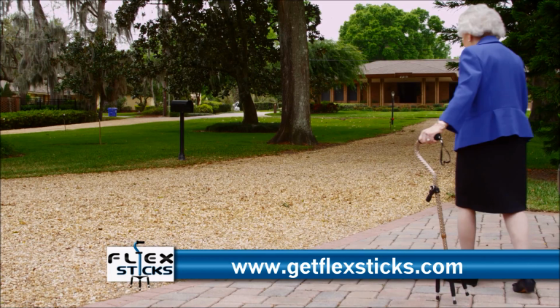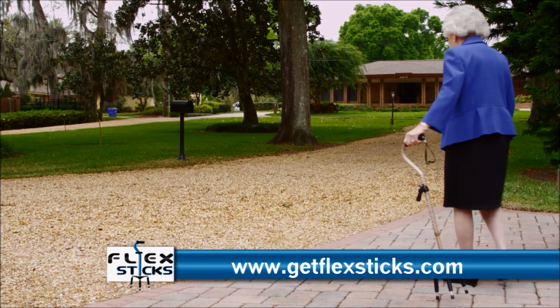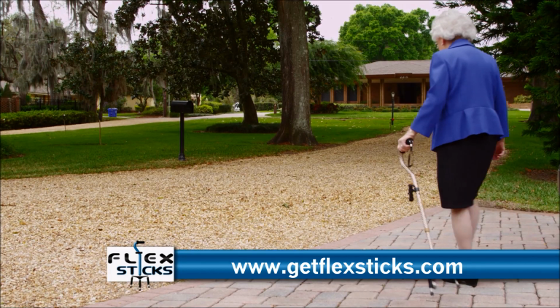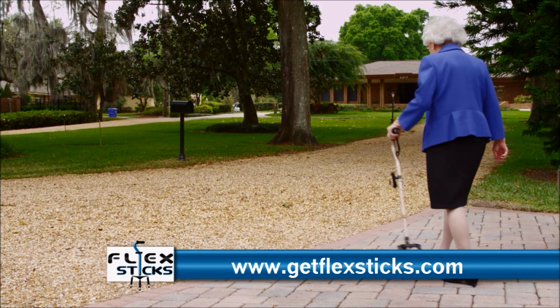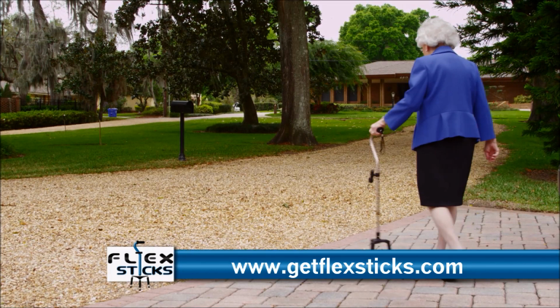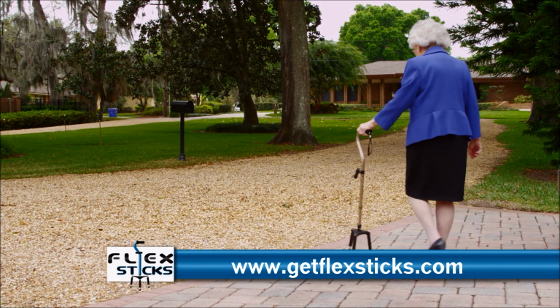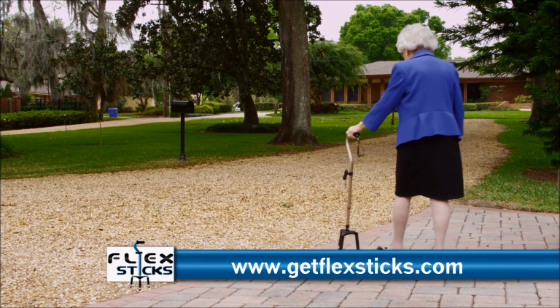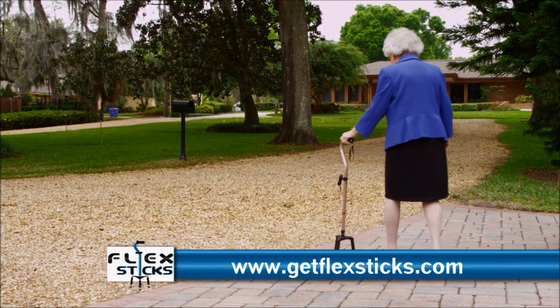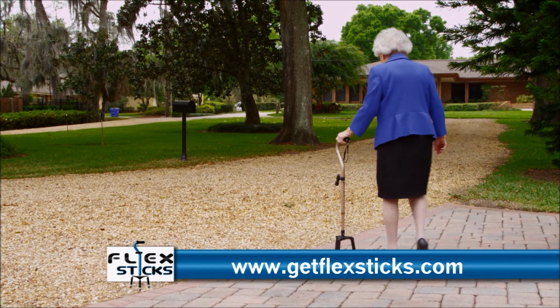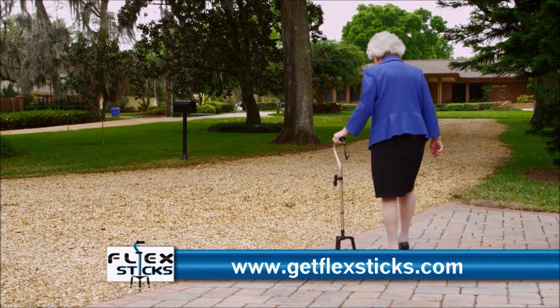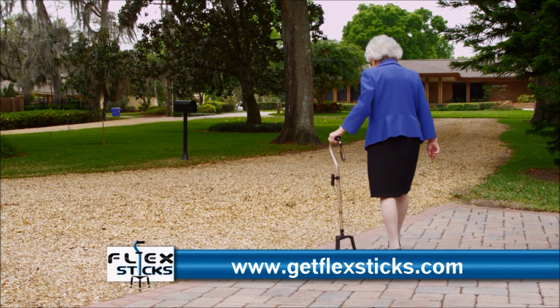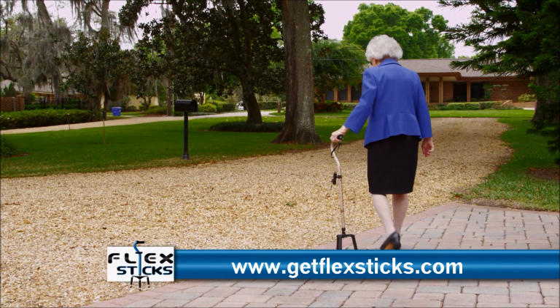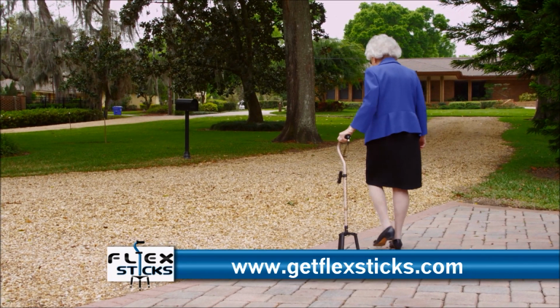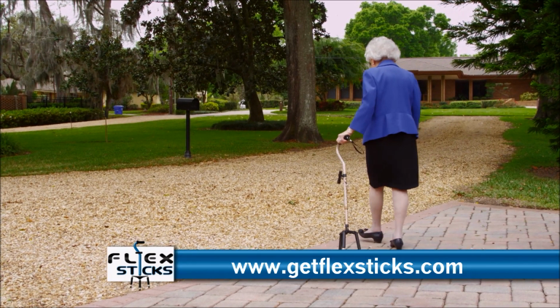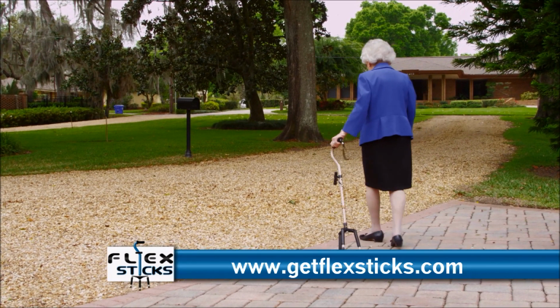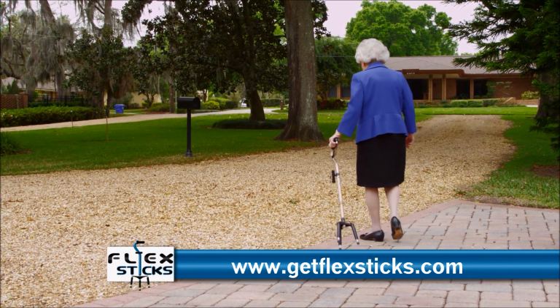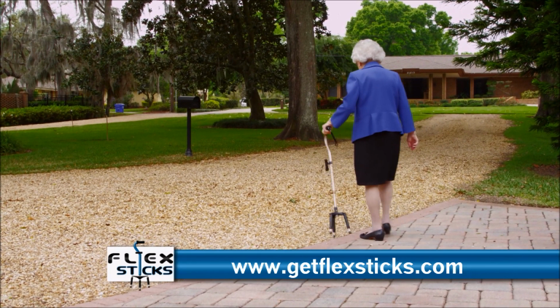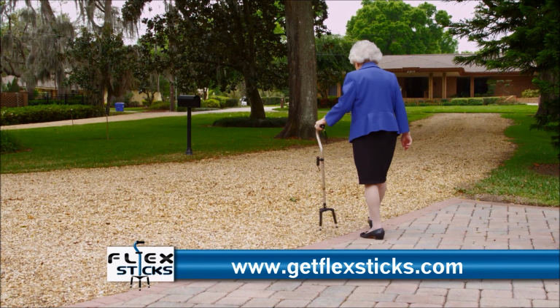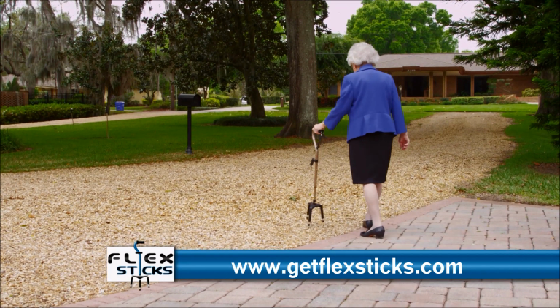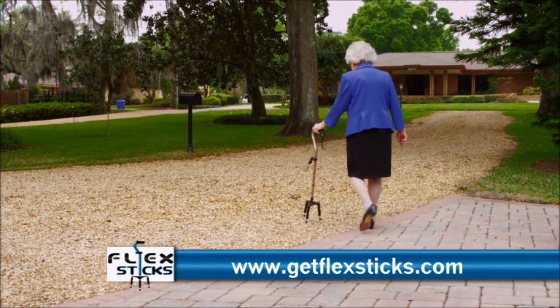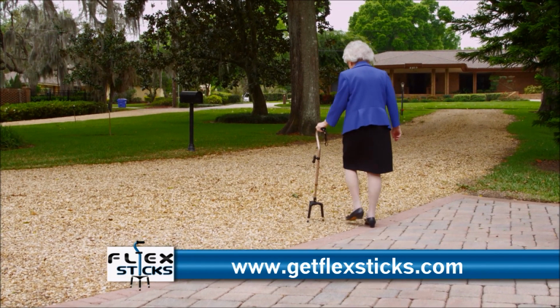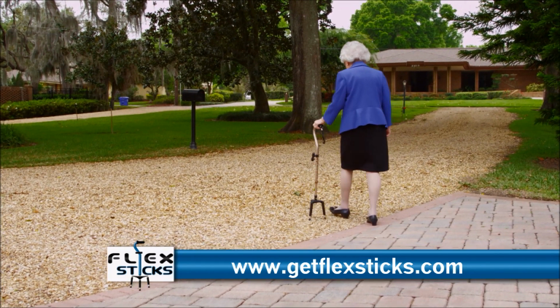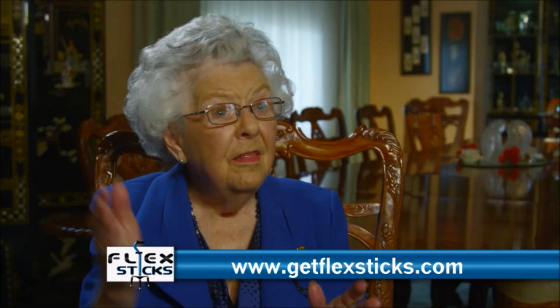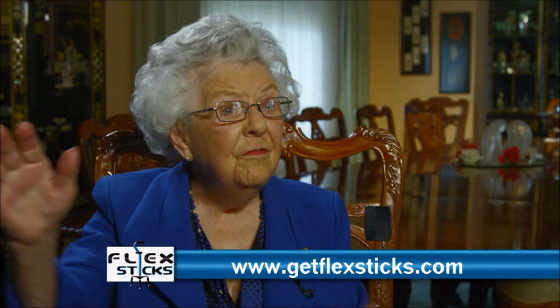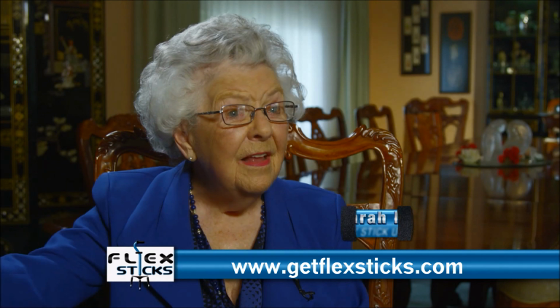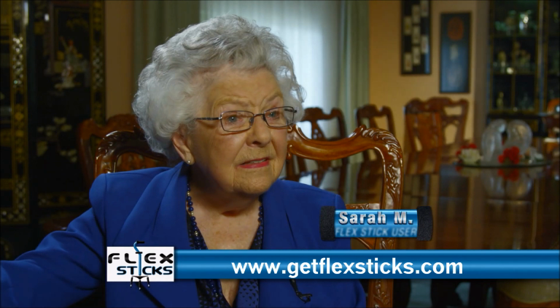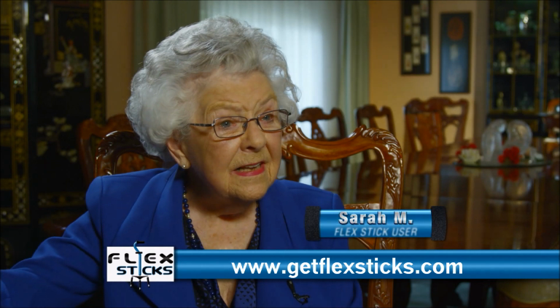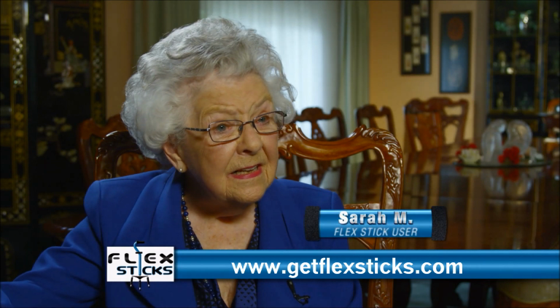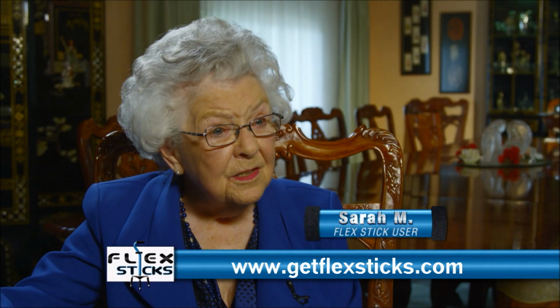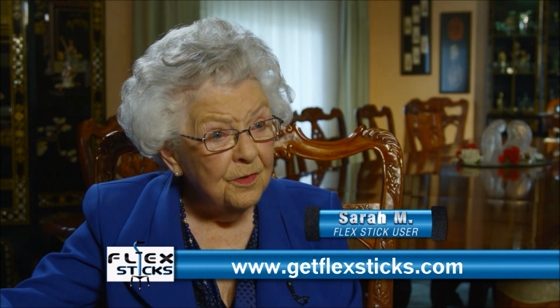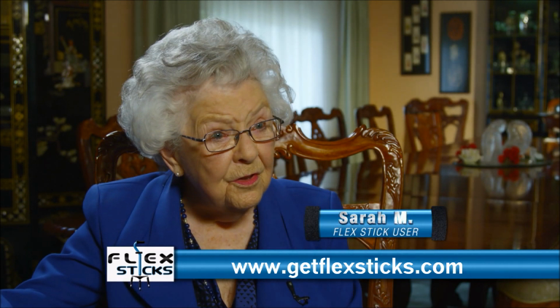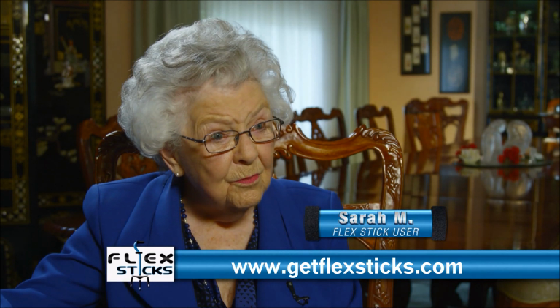If you want to move fast and be secure in your walking, the FlexStick is for you.